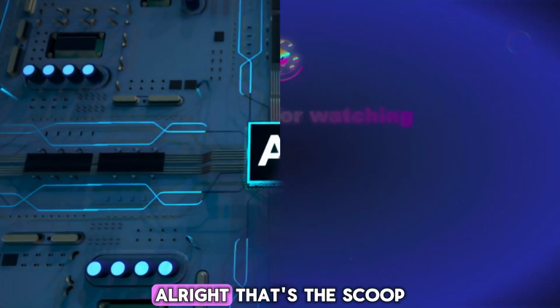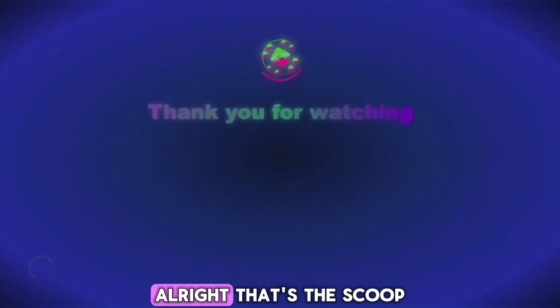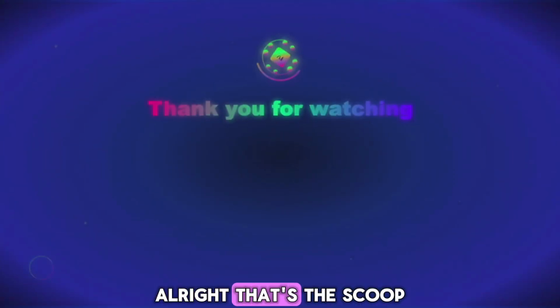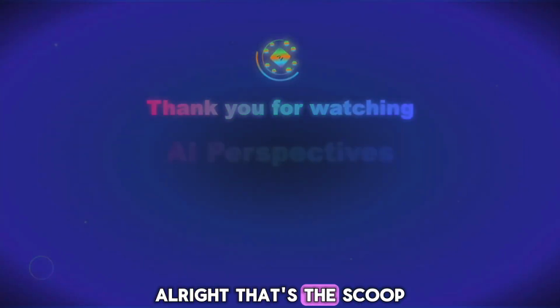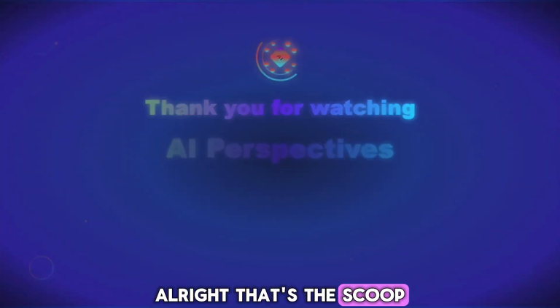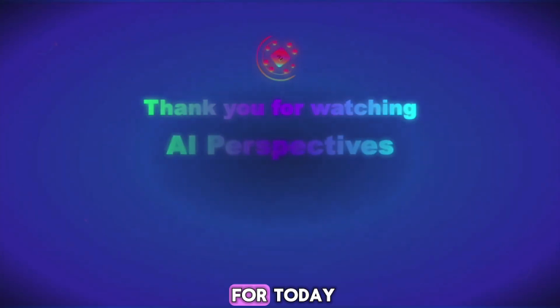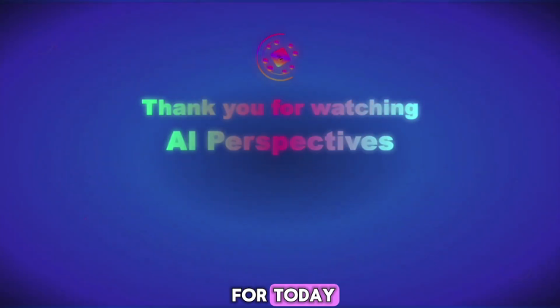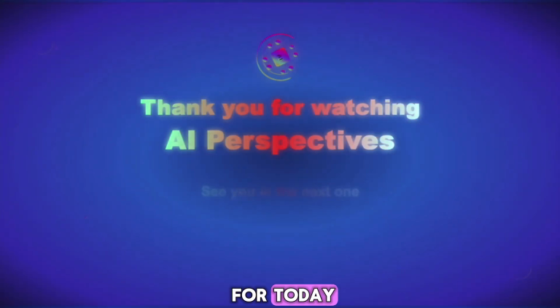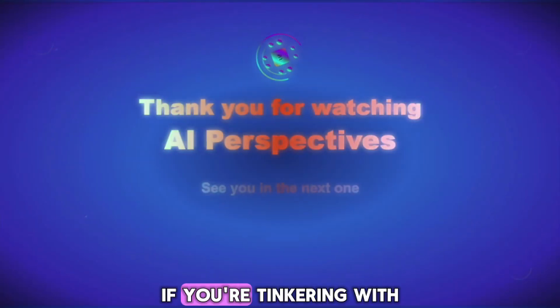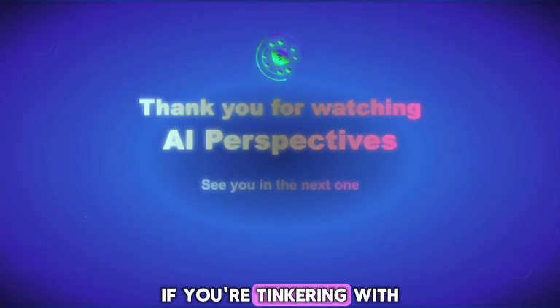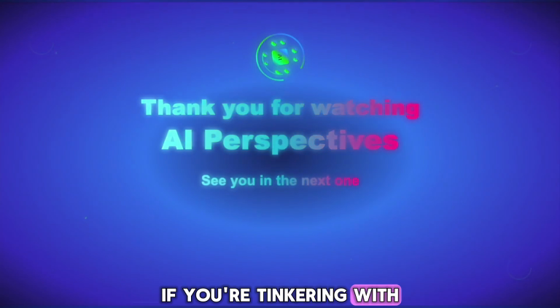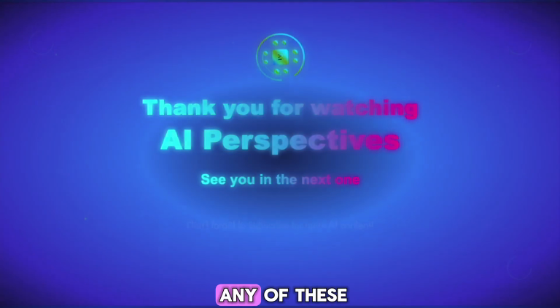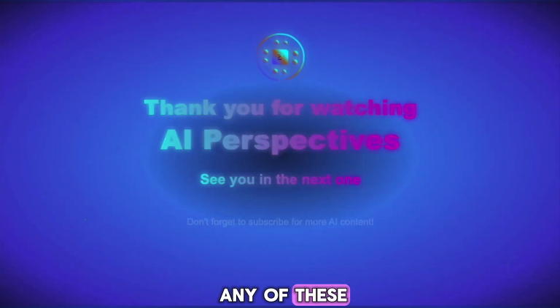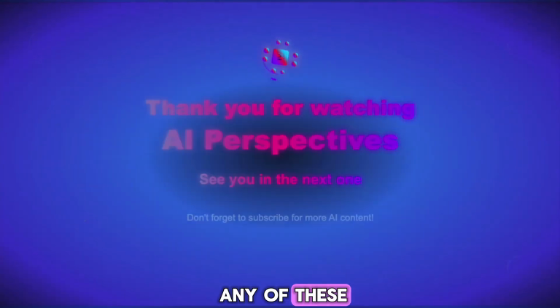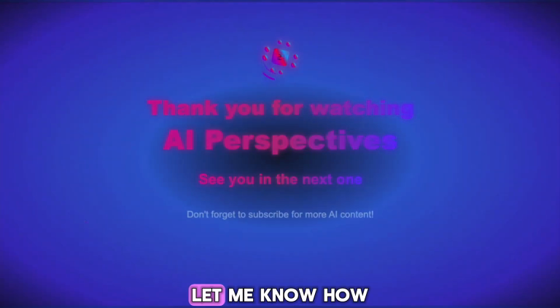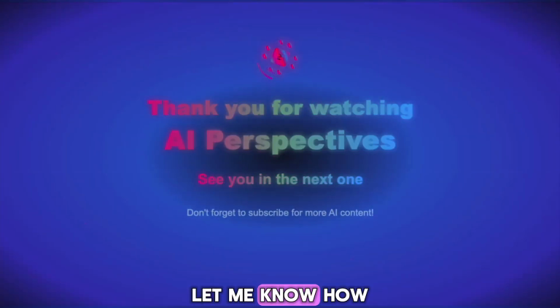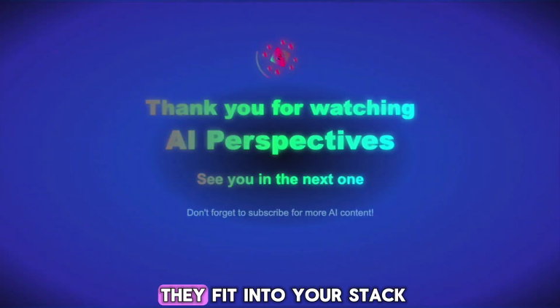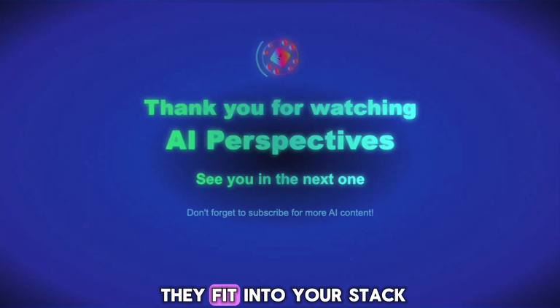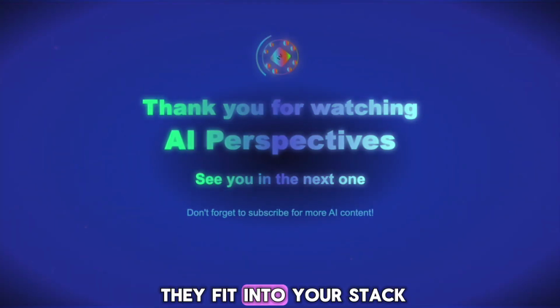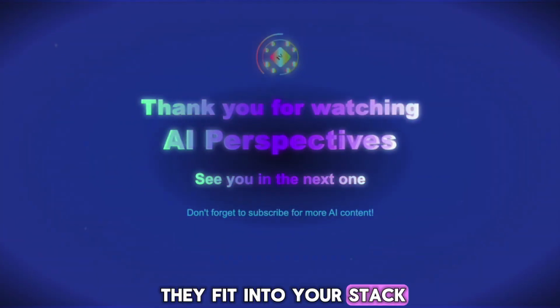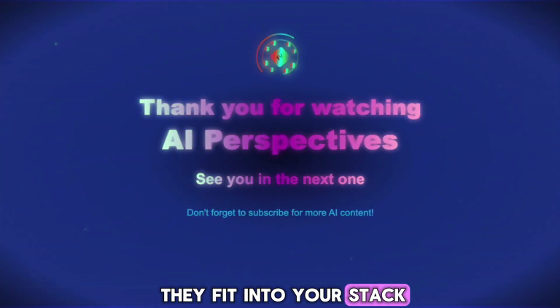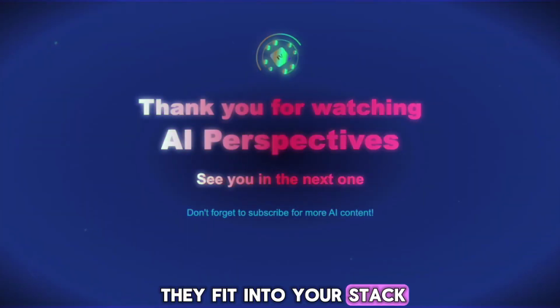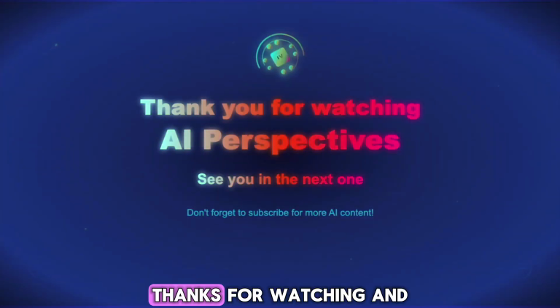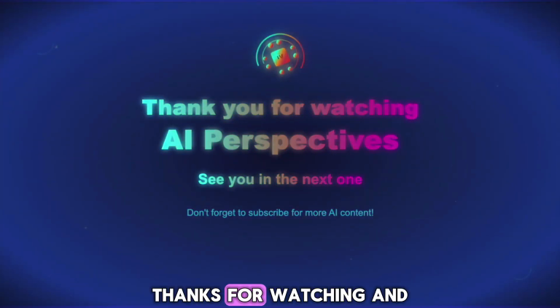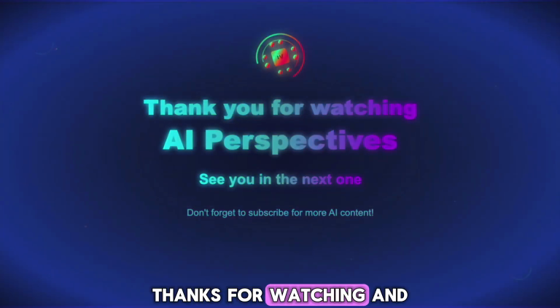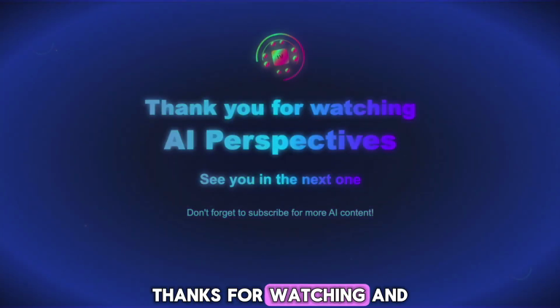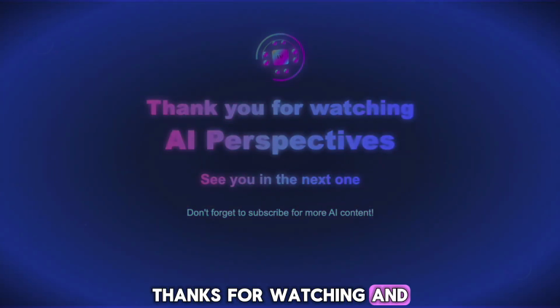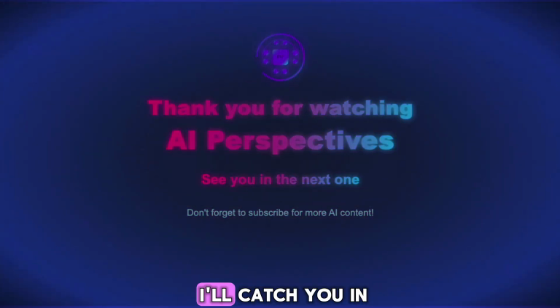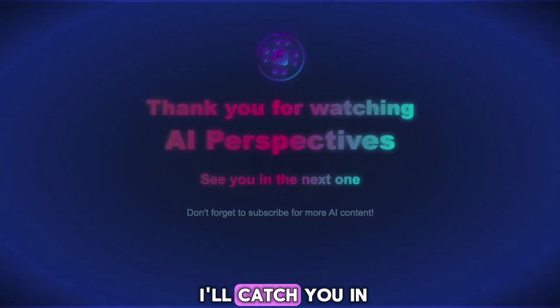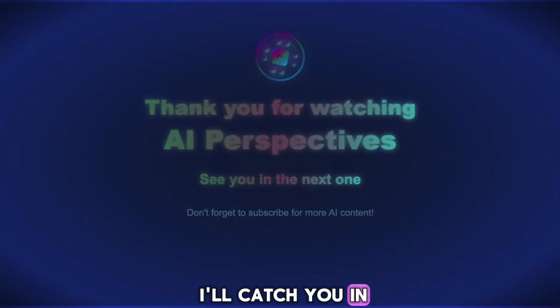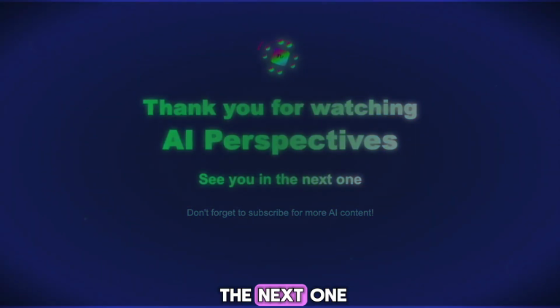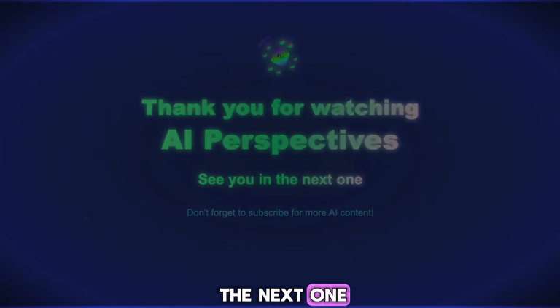Alright, that's the scoop for today. If you're tinkering with any of these, let me know how they fit into your stack. Thanks for watching, and I'll catch you in the next one.